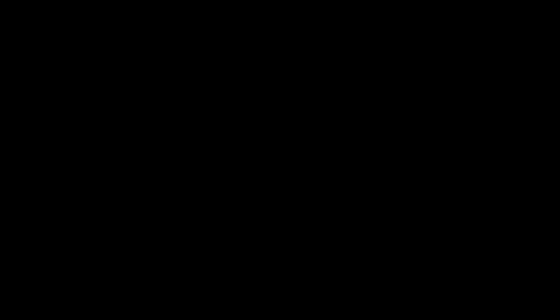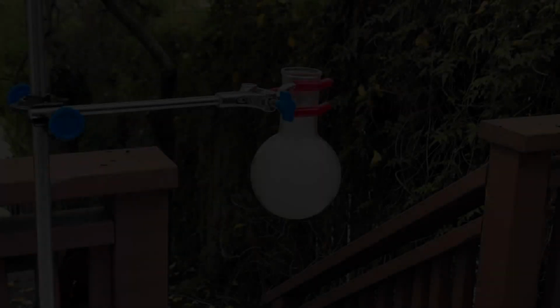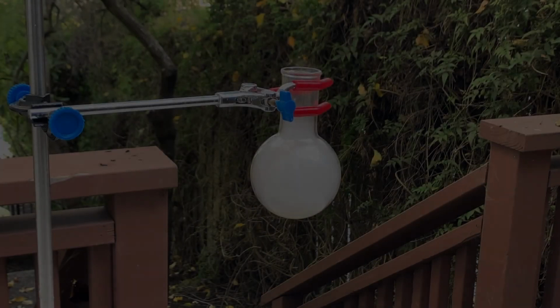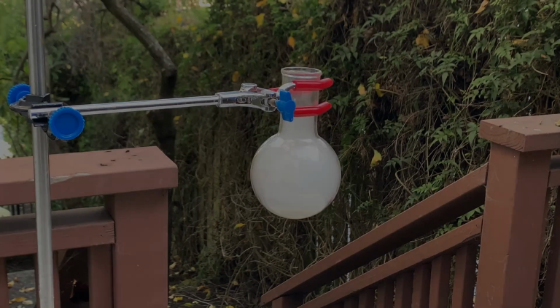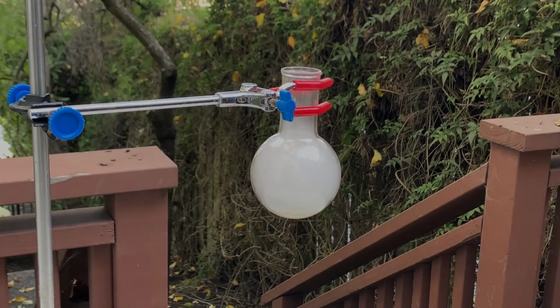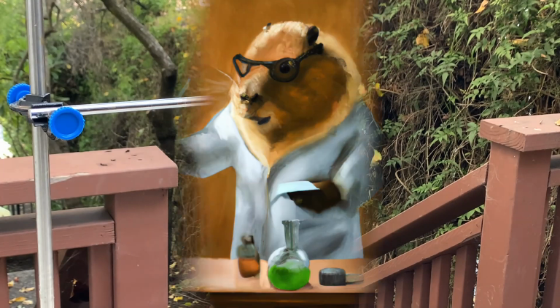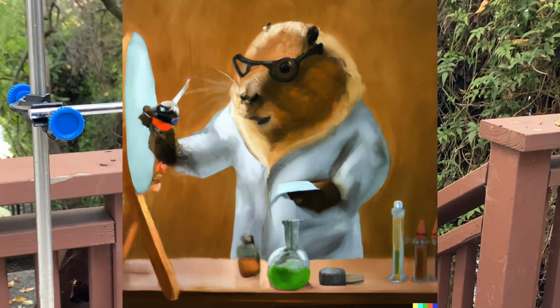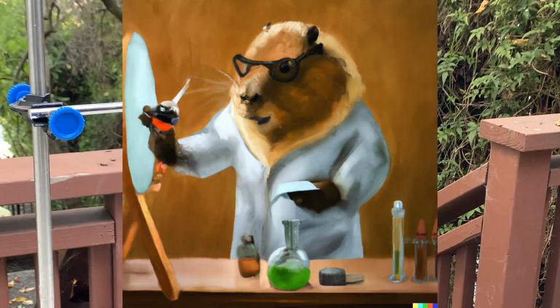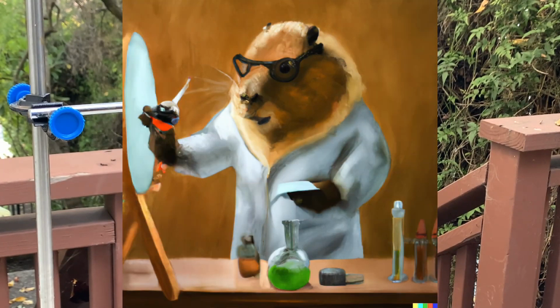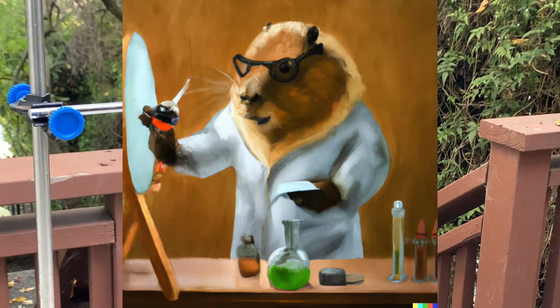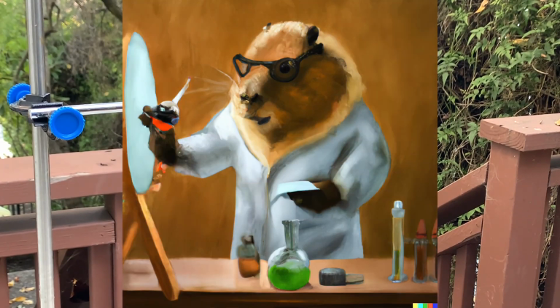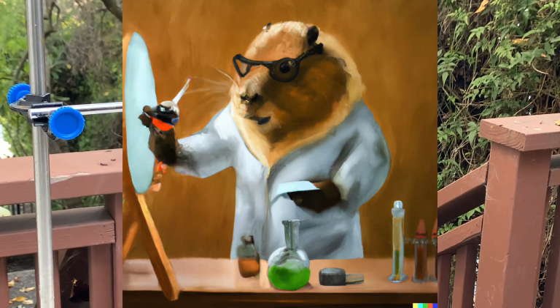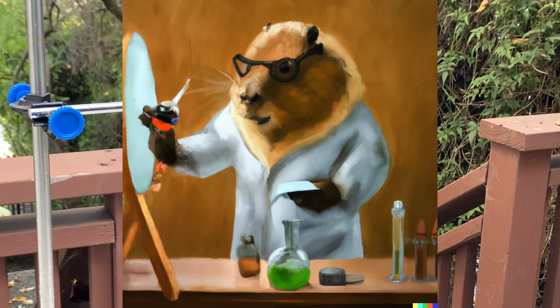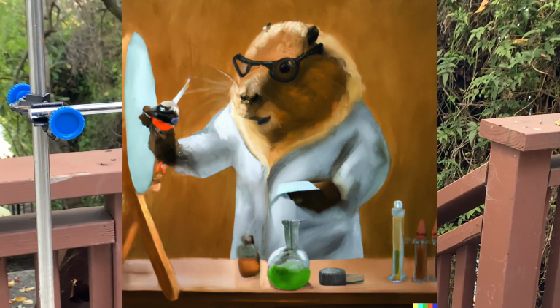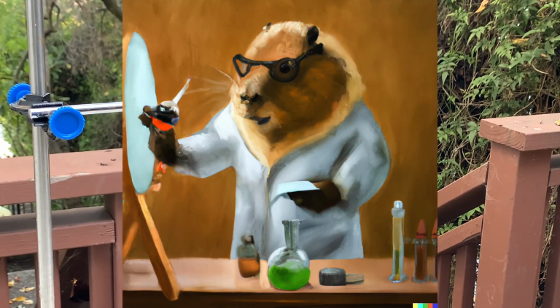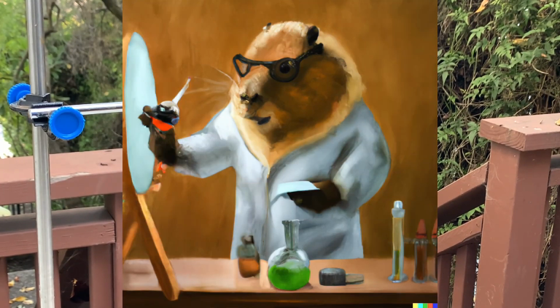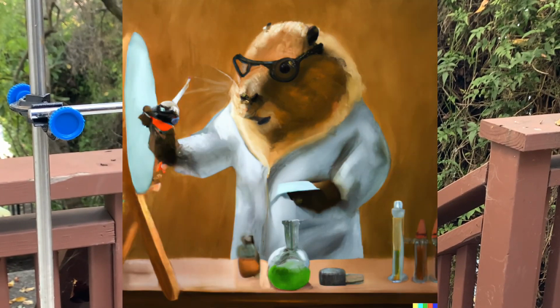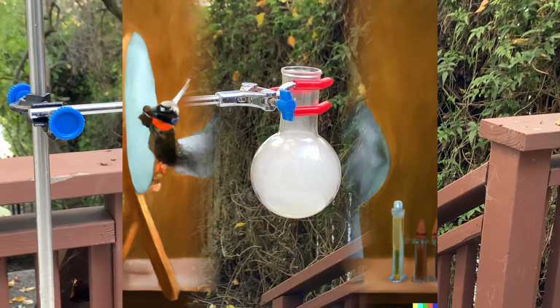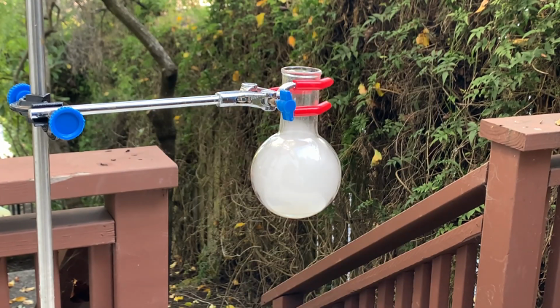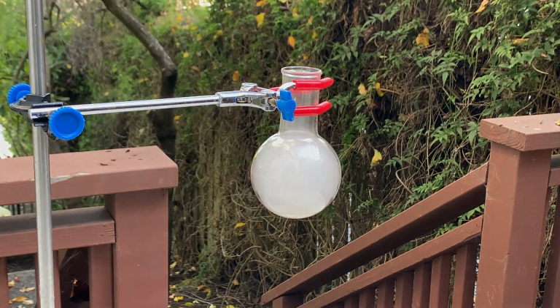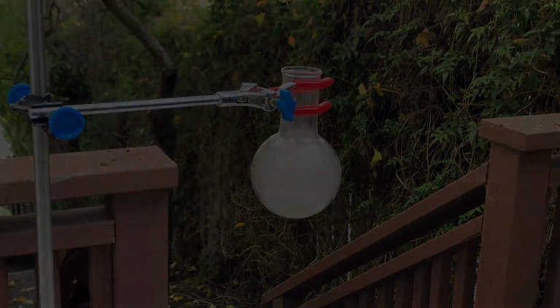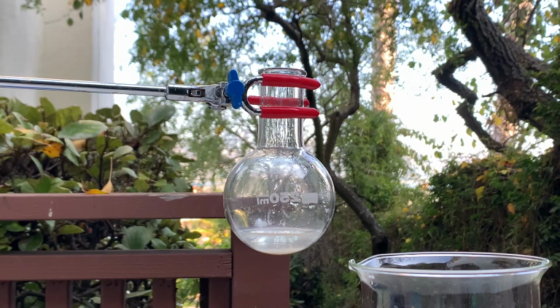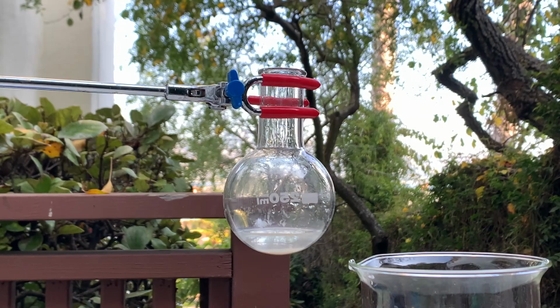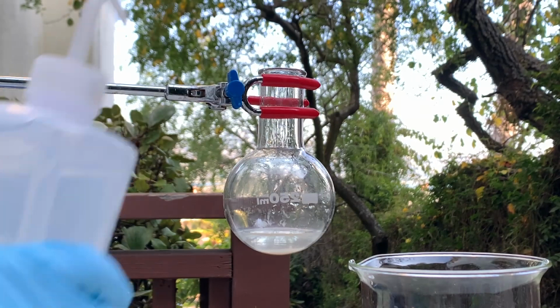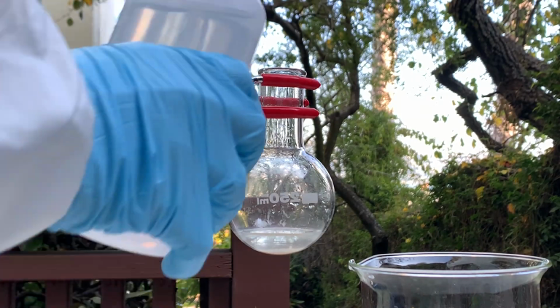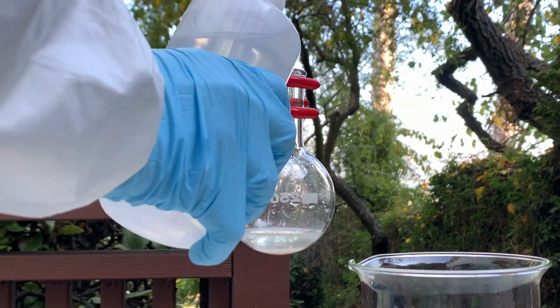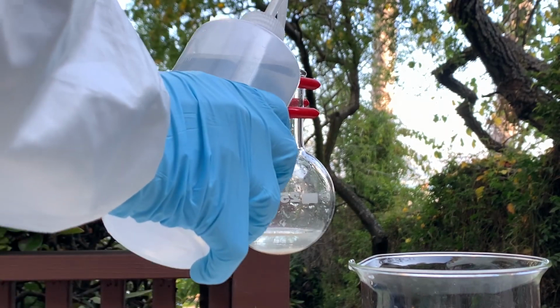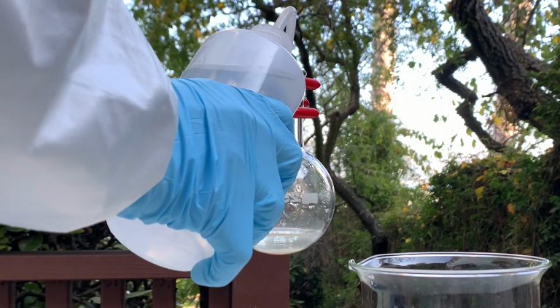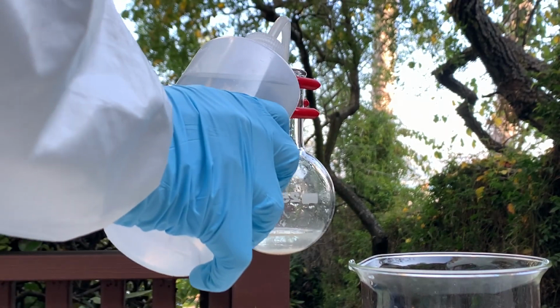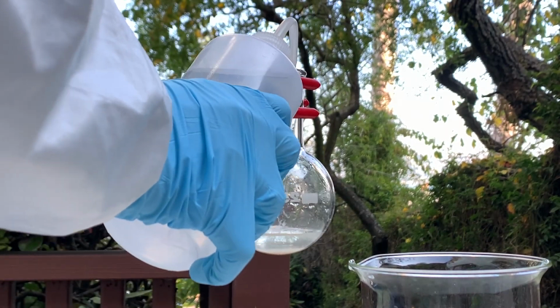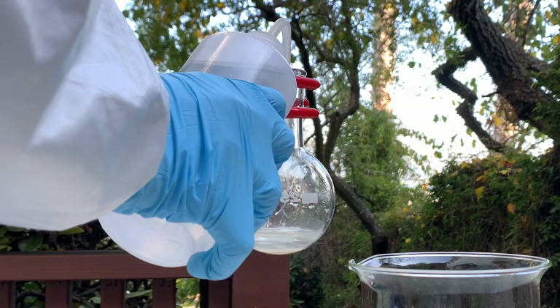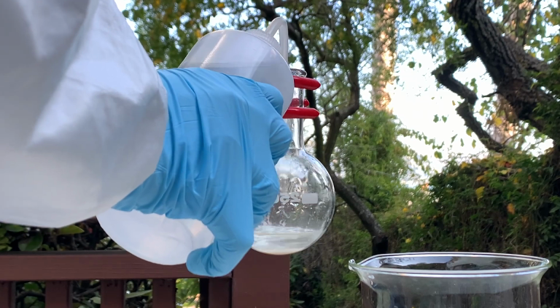Hello everyone, my name is Cam, and we are going to be doing some chemistry today. We are going to be synthesizing some mercury fulminate.